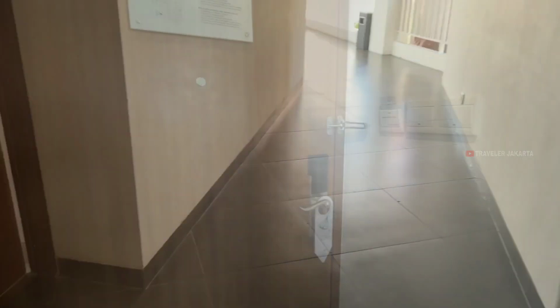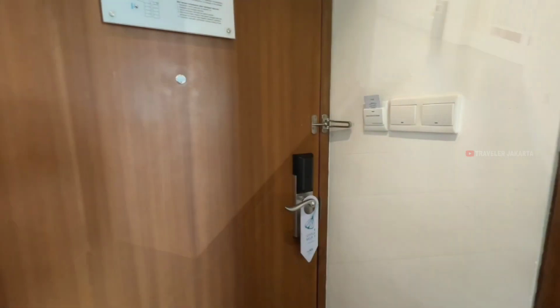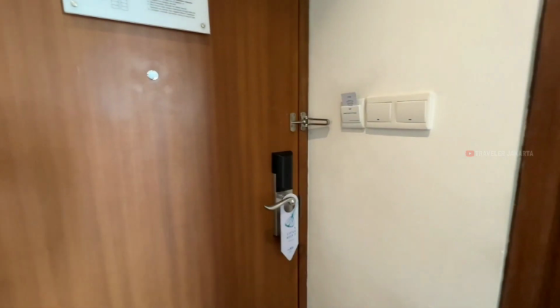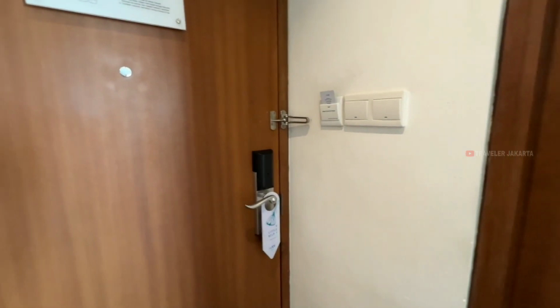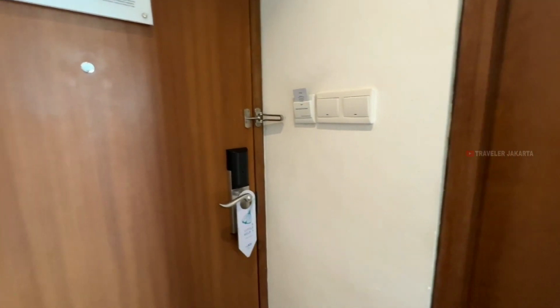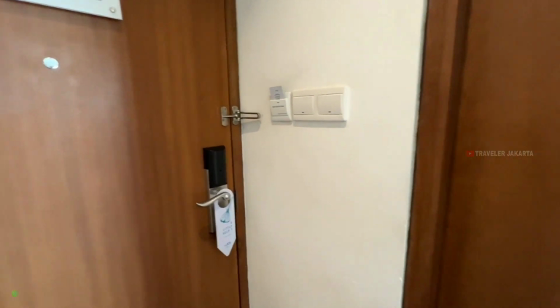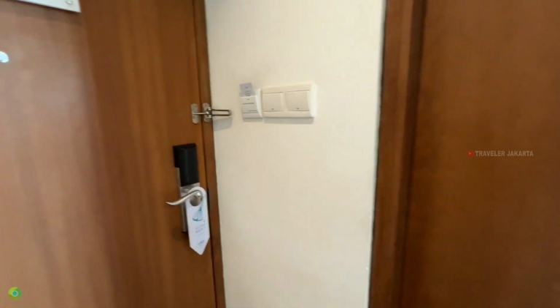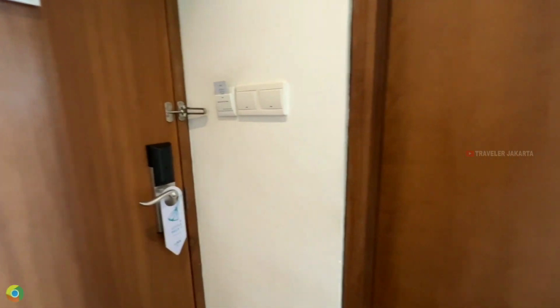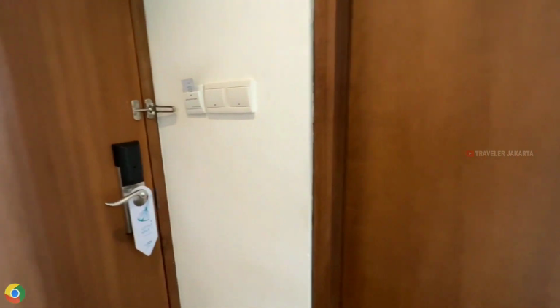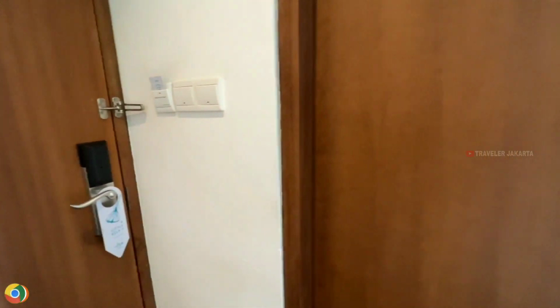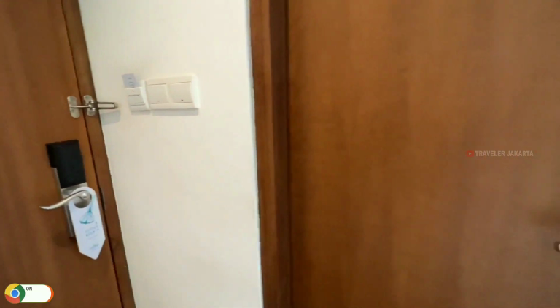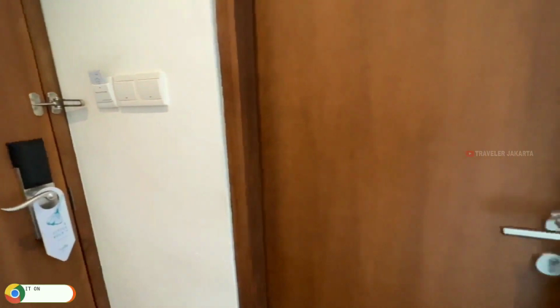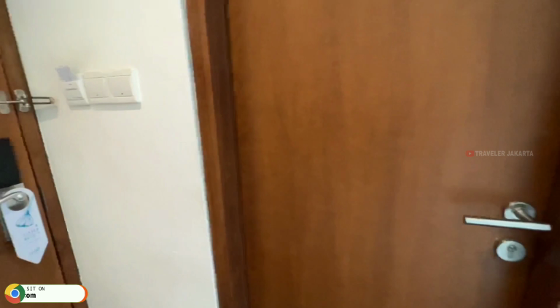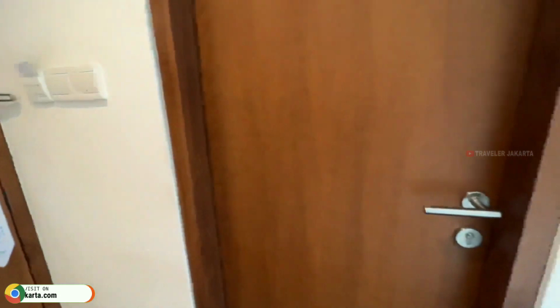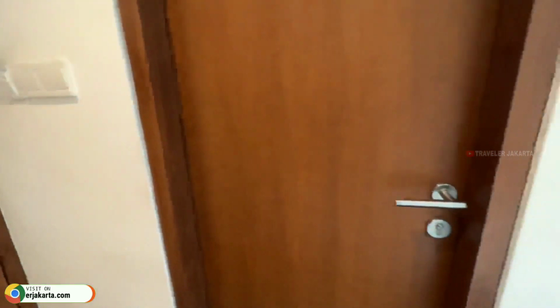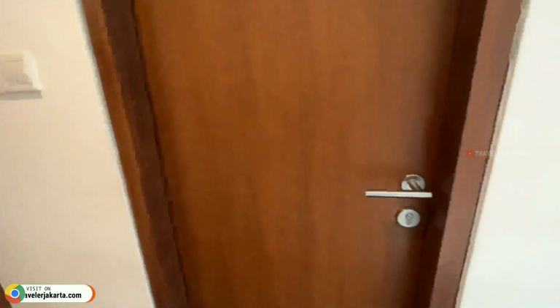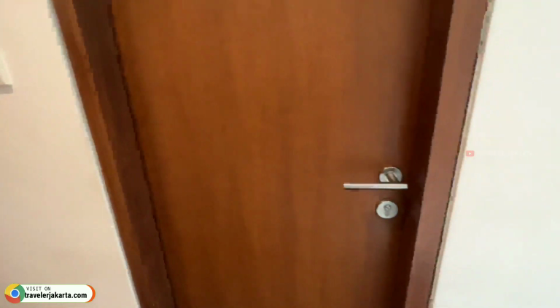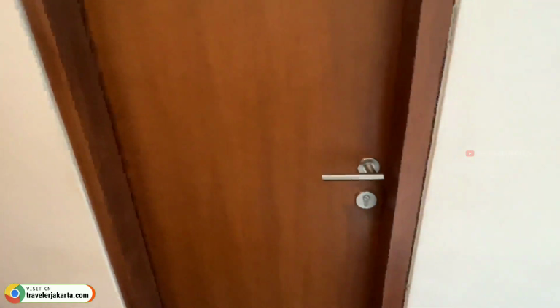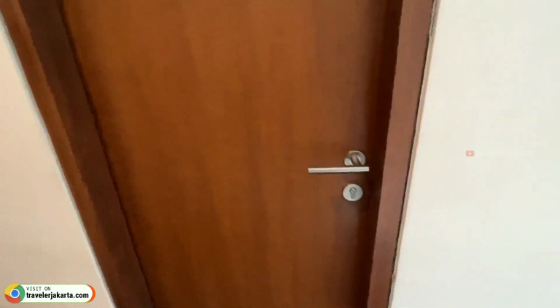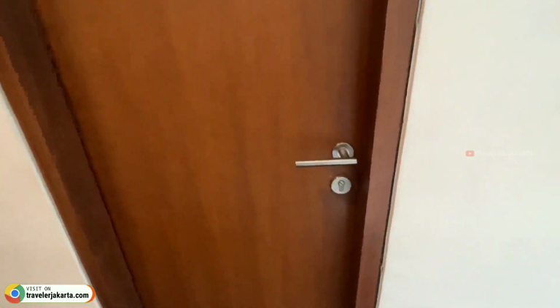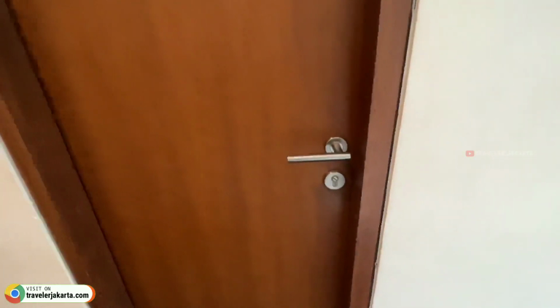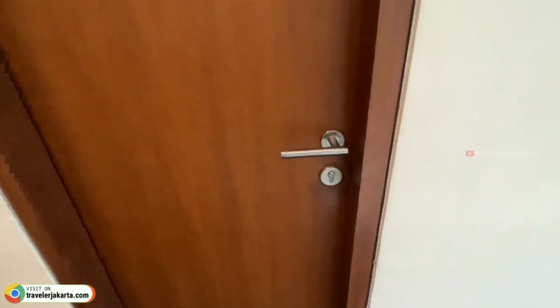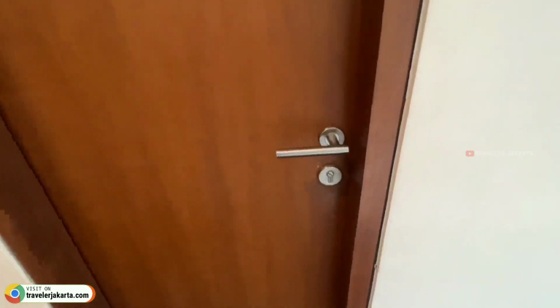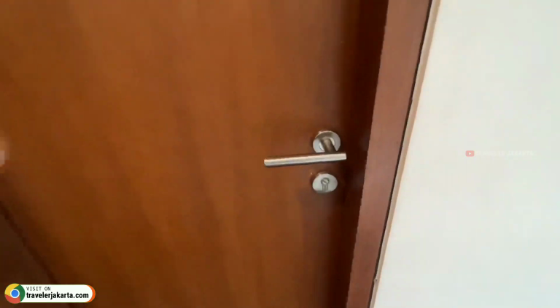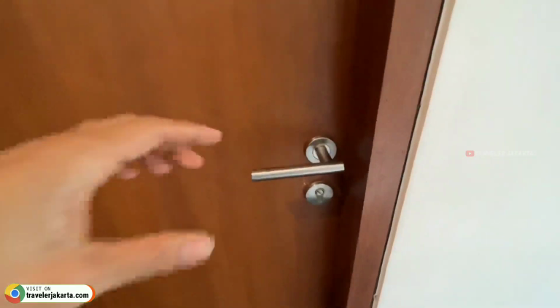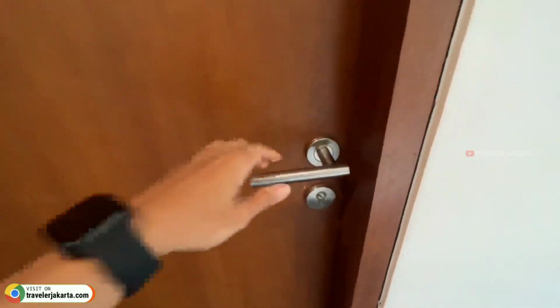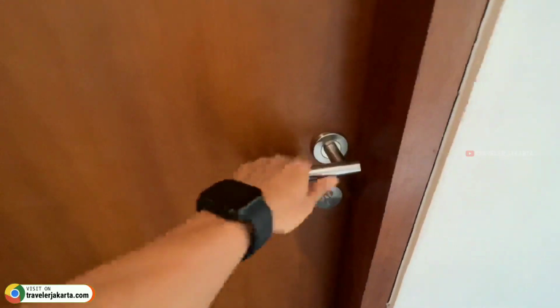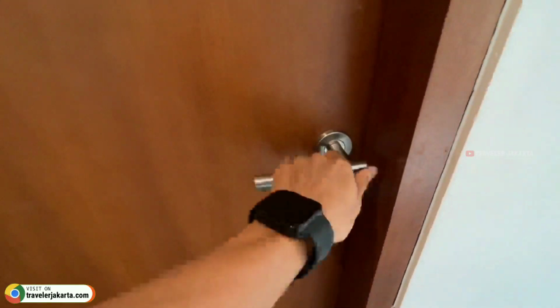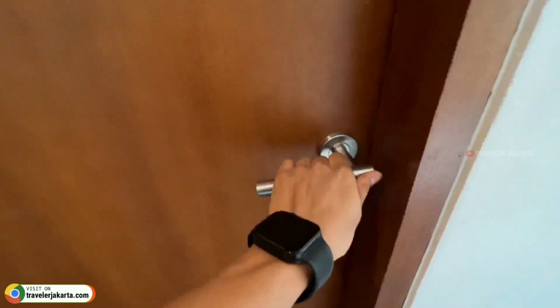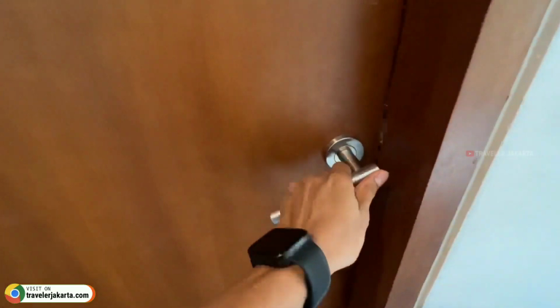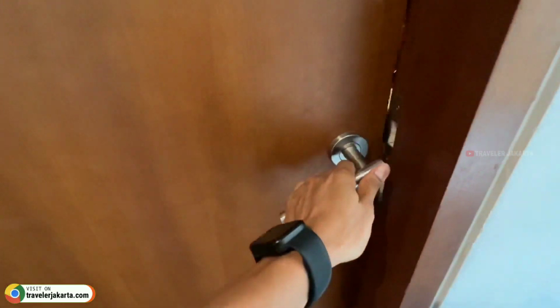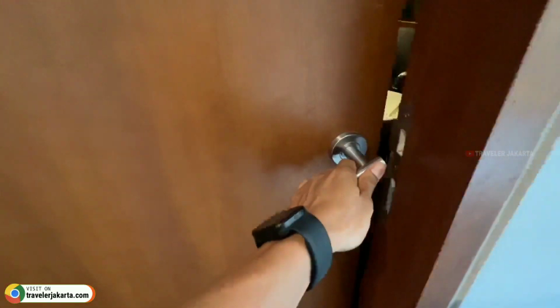Sahabat, sekarang saya sudah berada di dalam kamarnya. Saatnya kita room tour ya. Oke, saya mulai dari kamar mandinya.